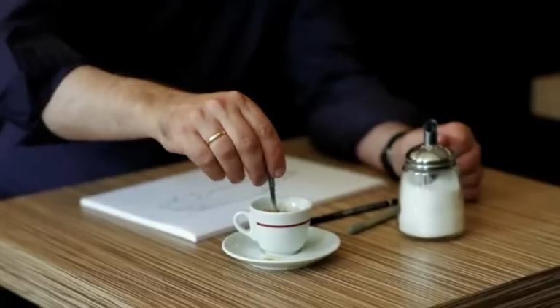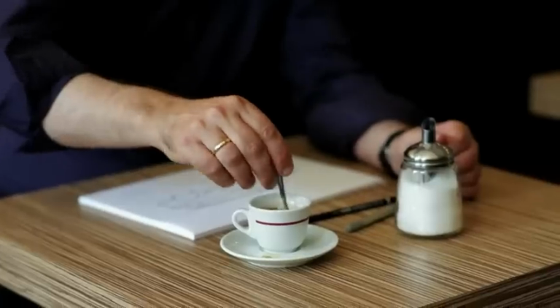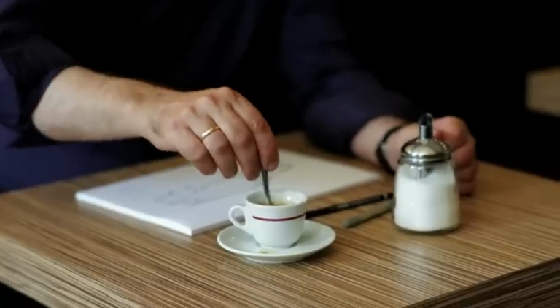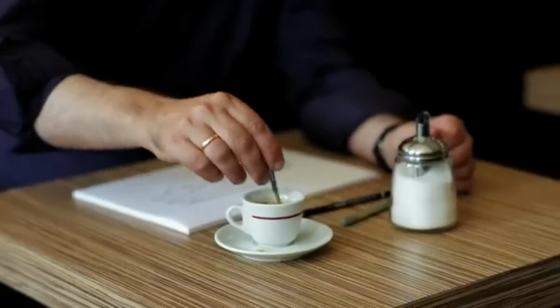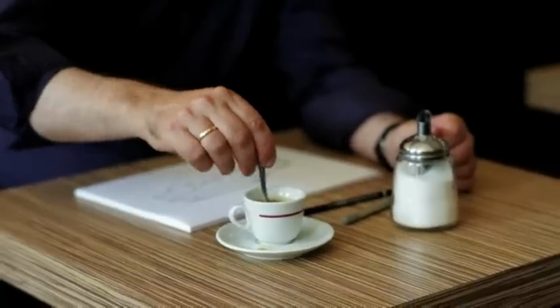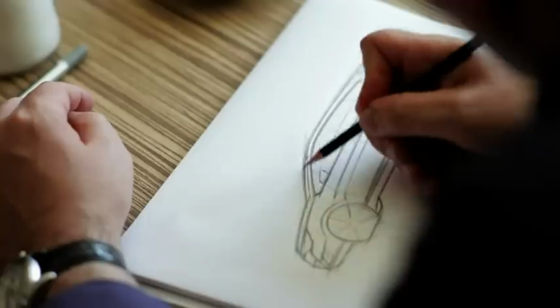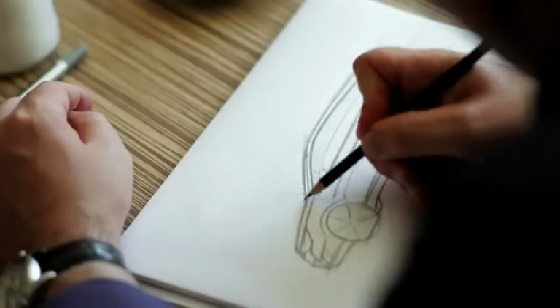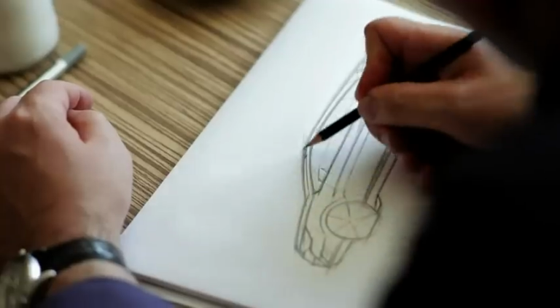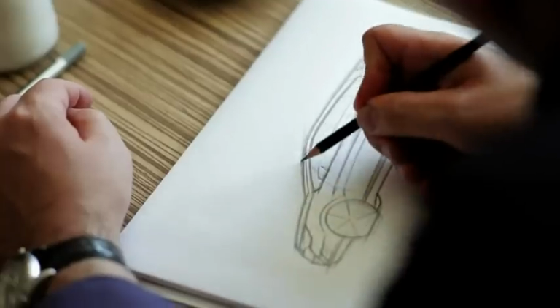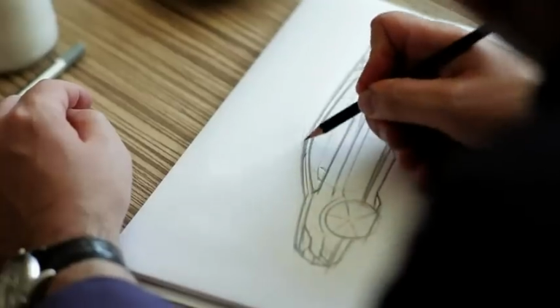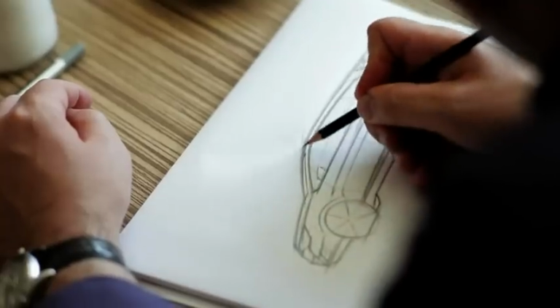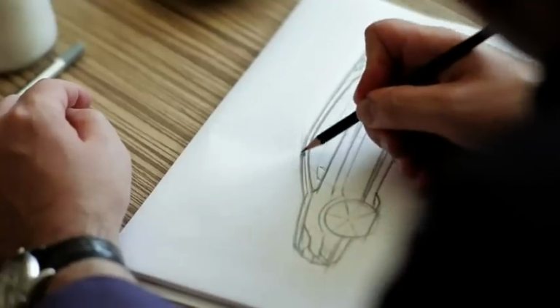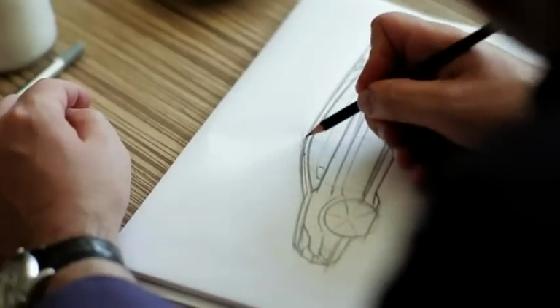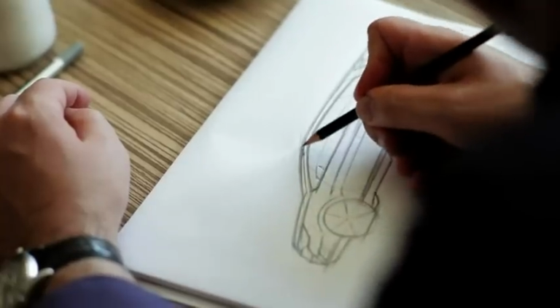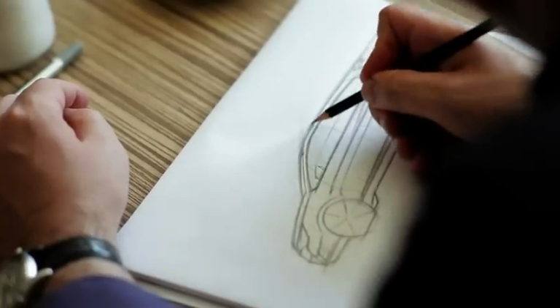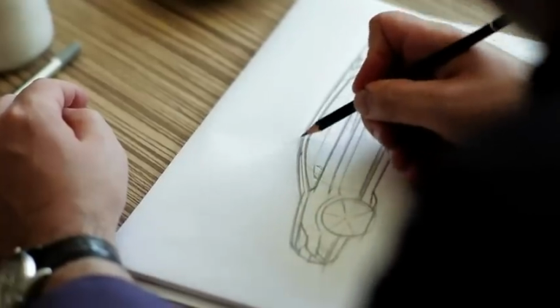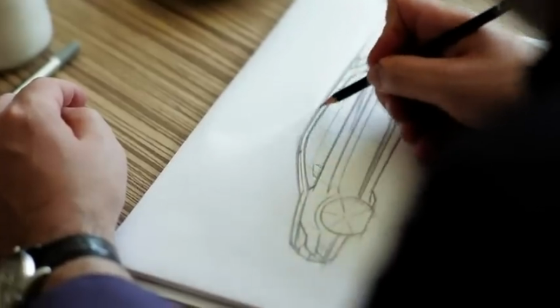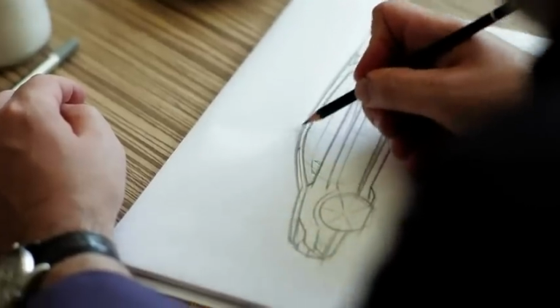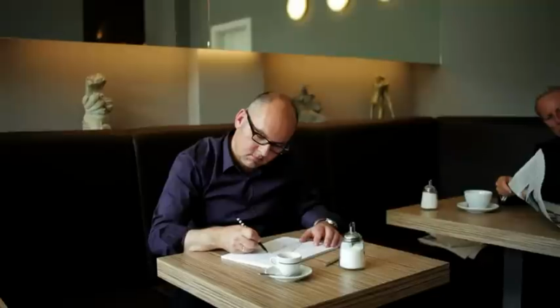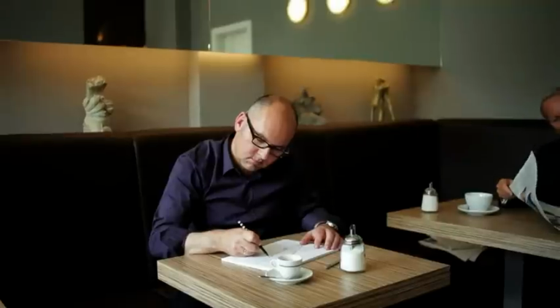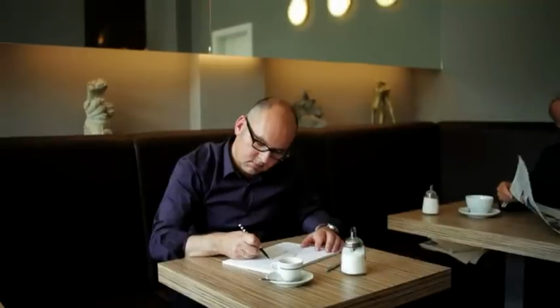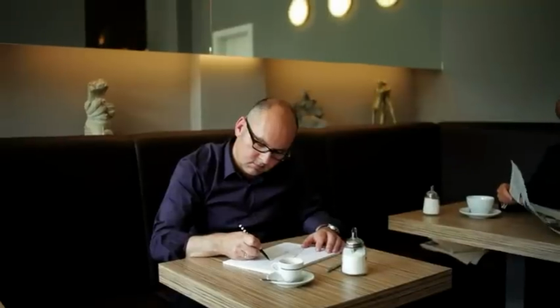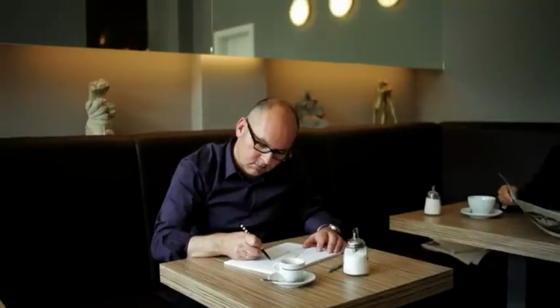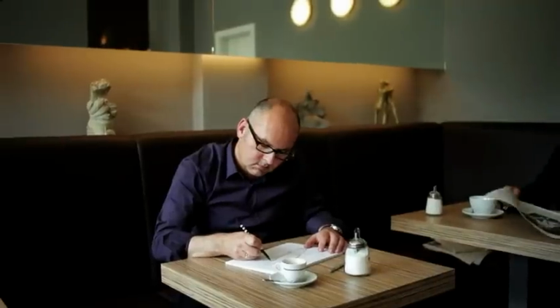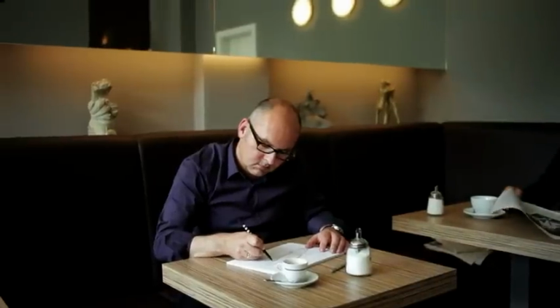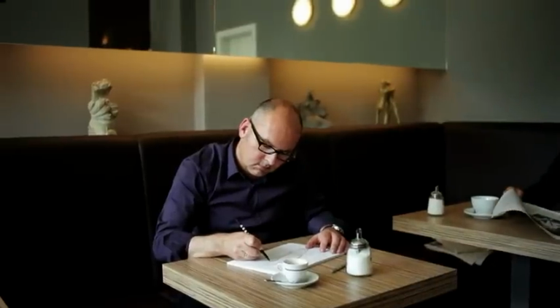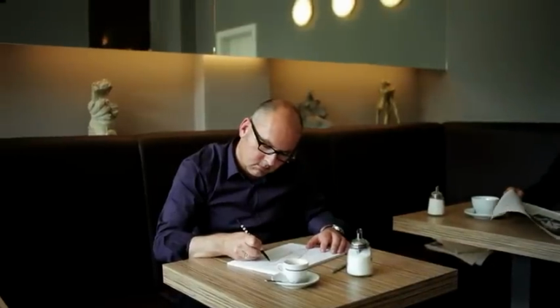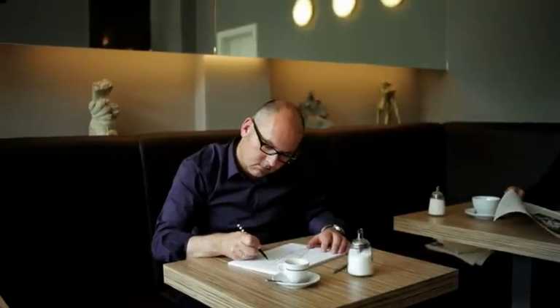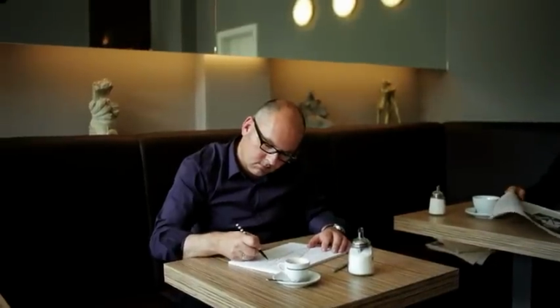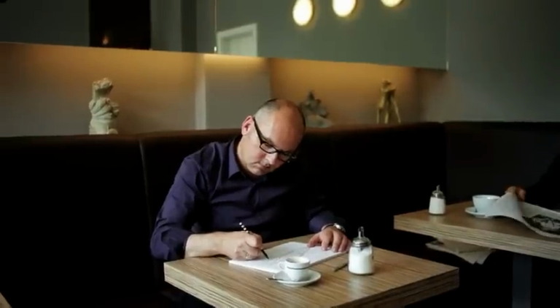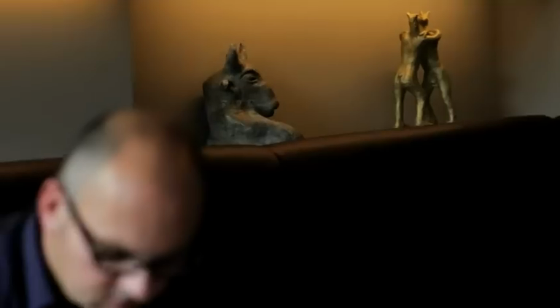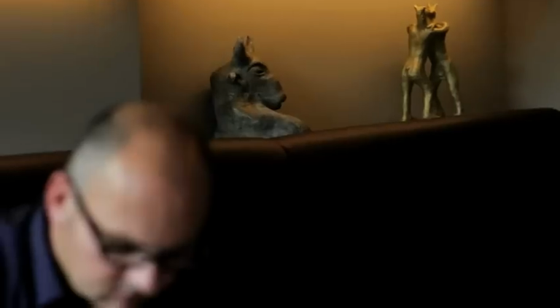My name is Uwe Müller, and I'm the exterior designer for the new Opel Astra Sports Tourer.